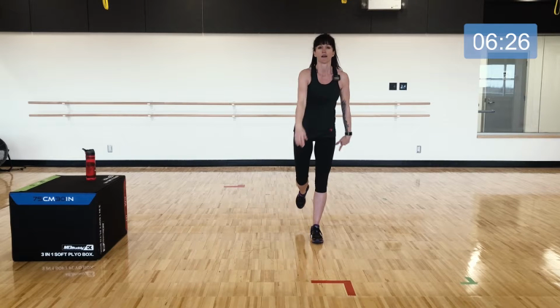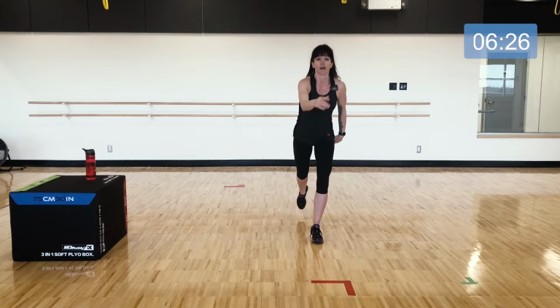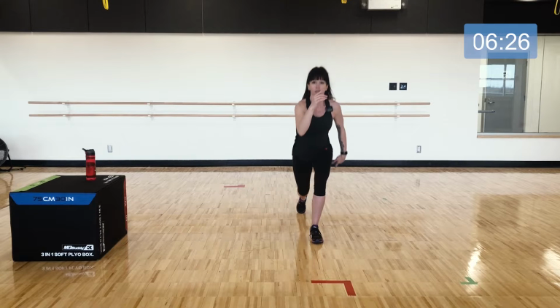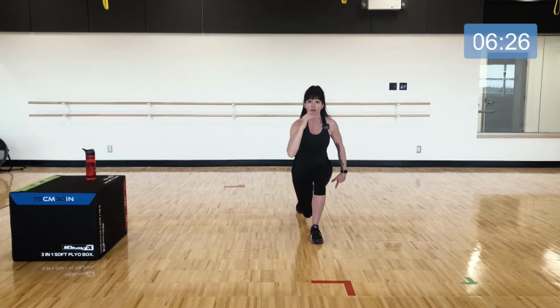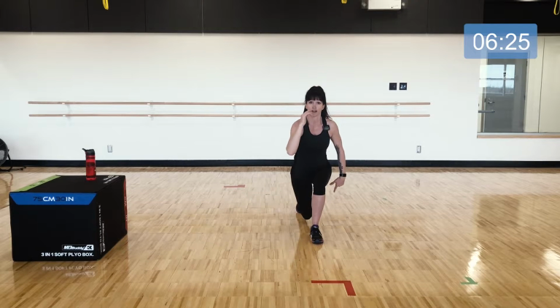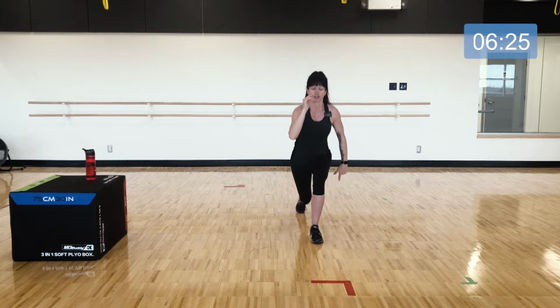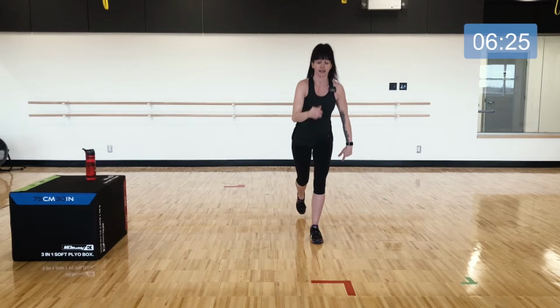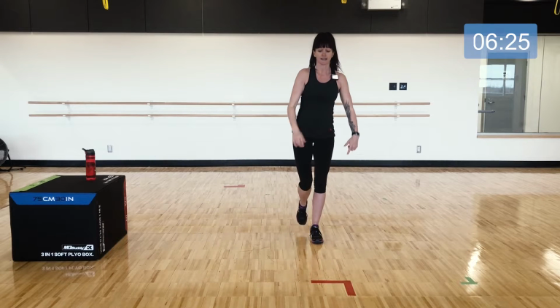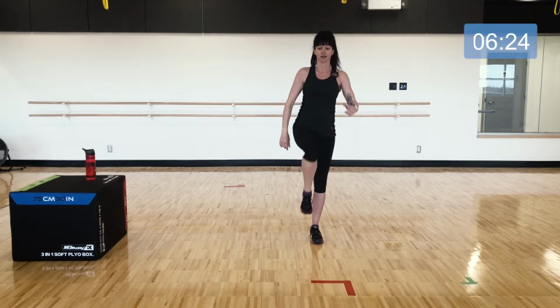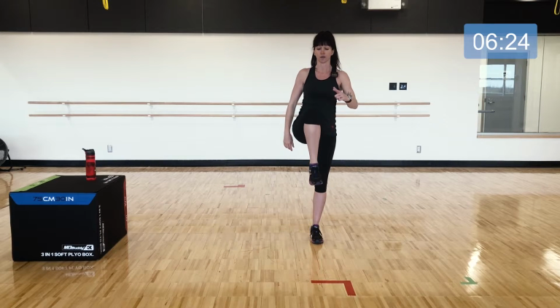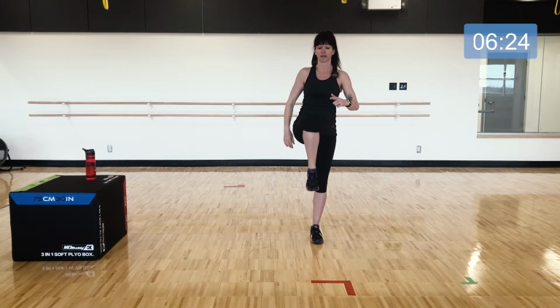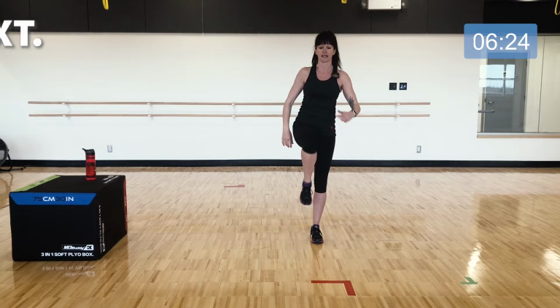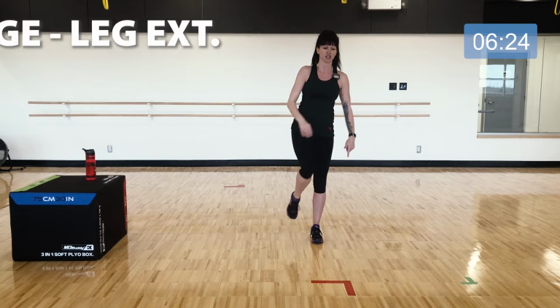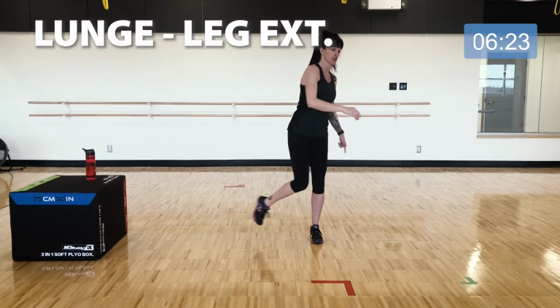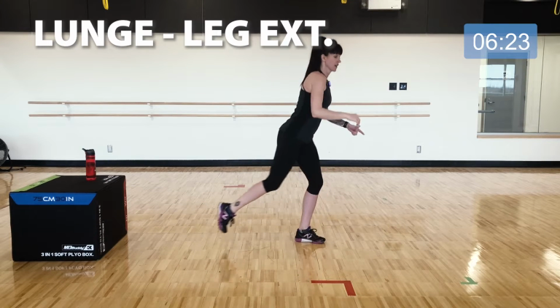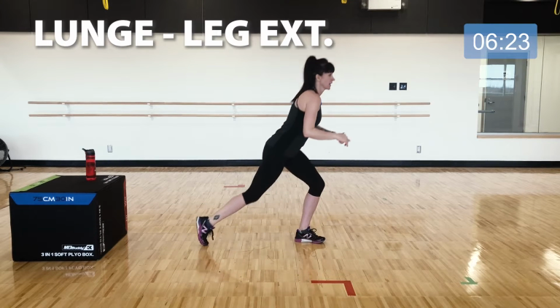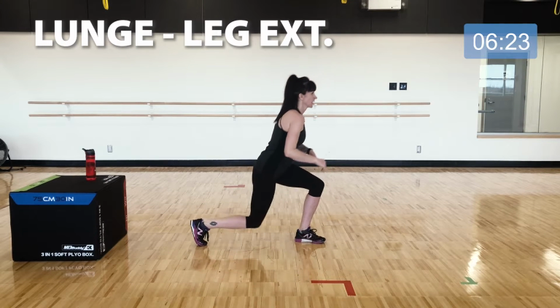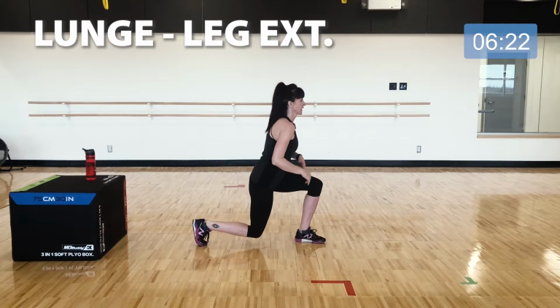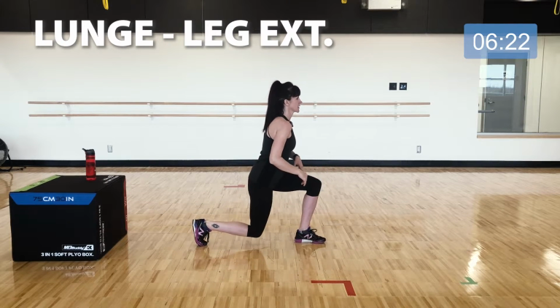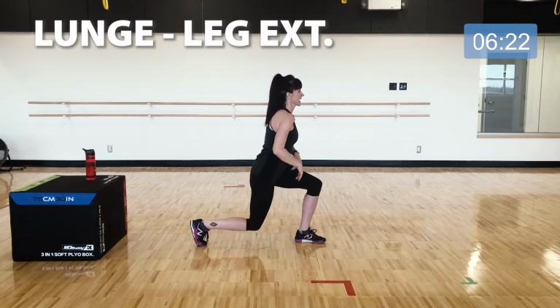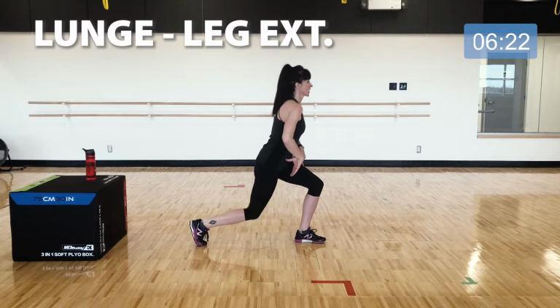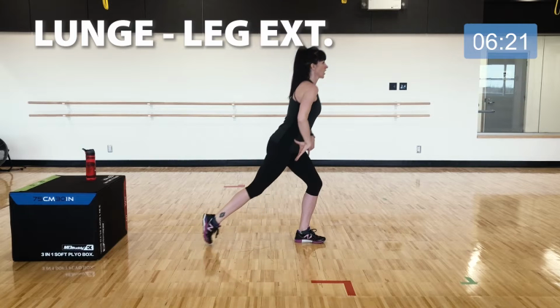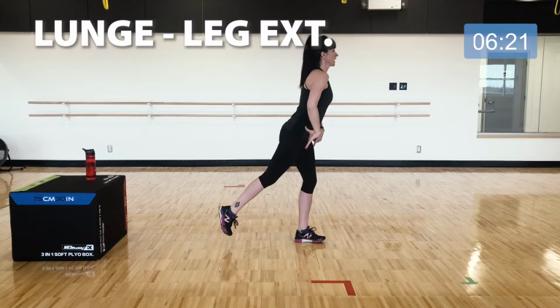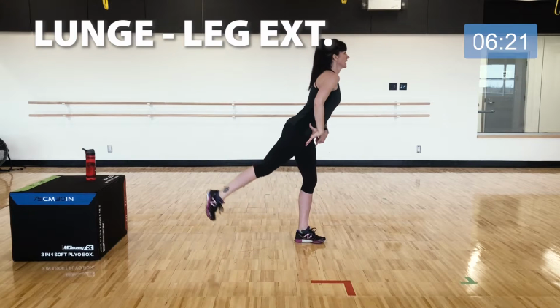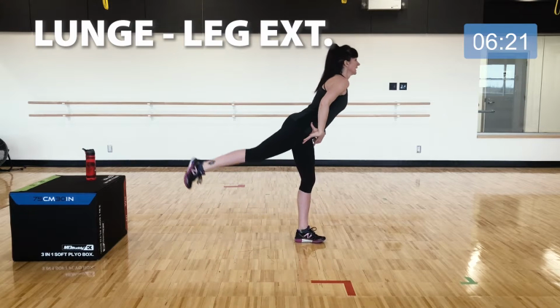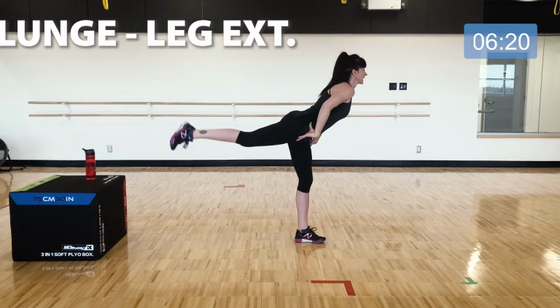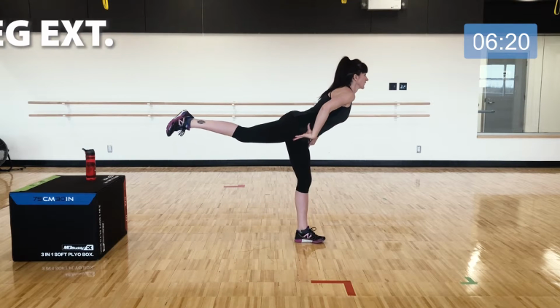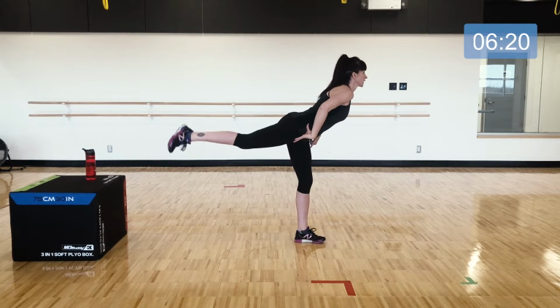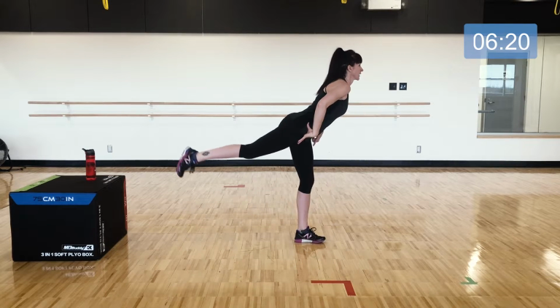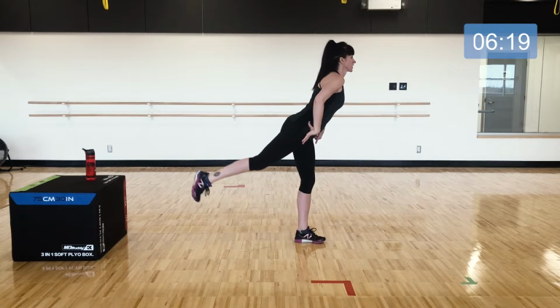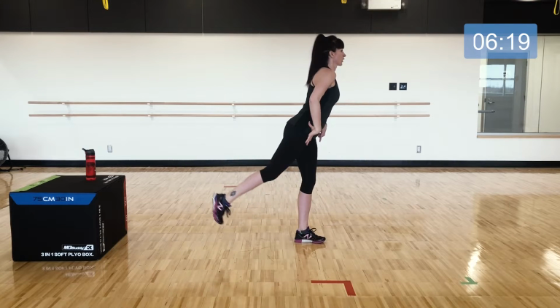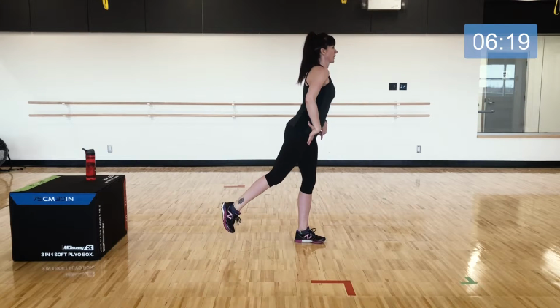Our third exercise will be a lunge and then you stand tall, lift the glute, and hinge forward from the hips.